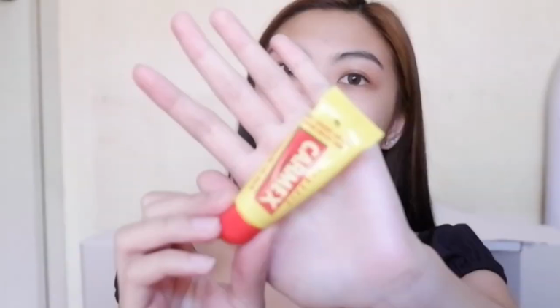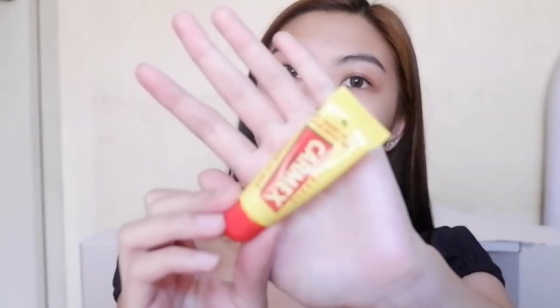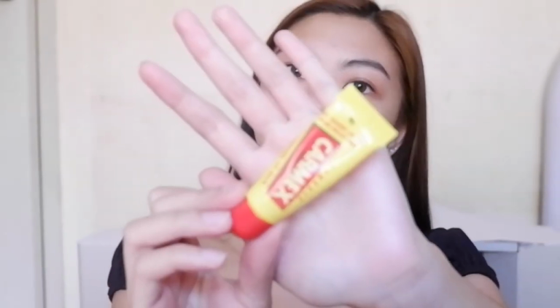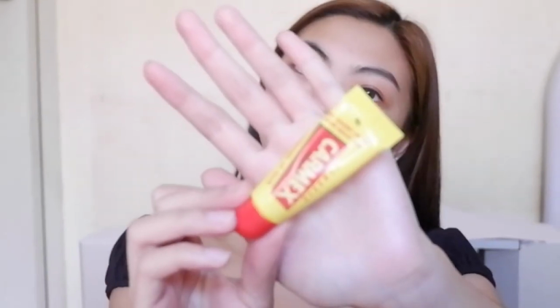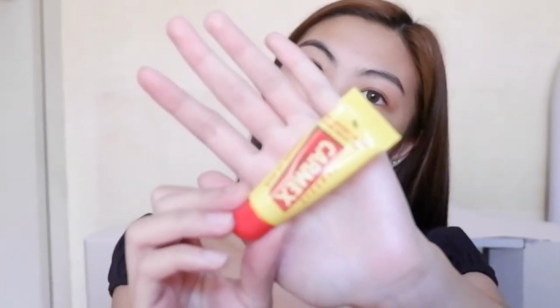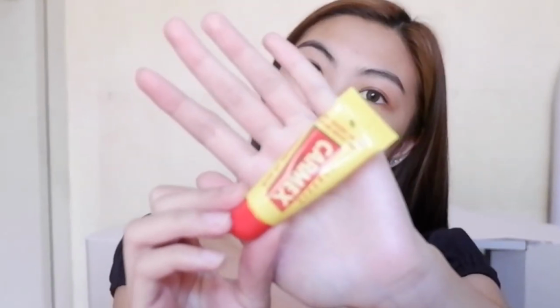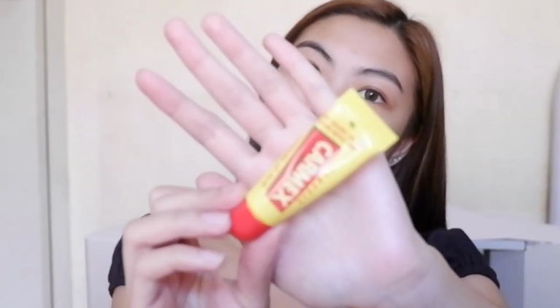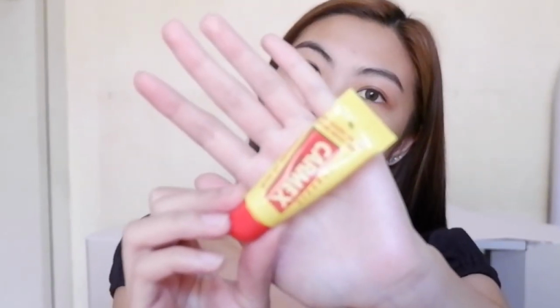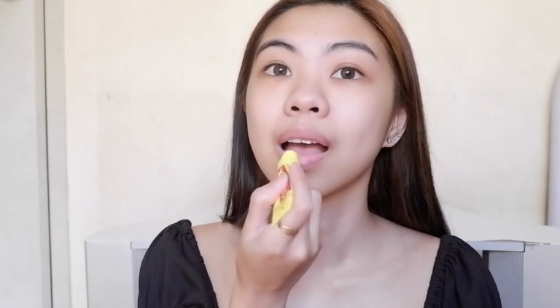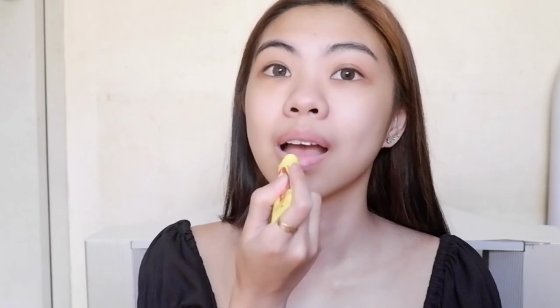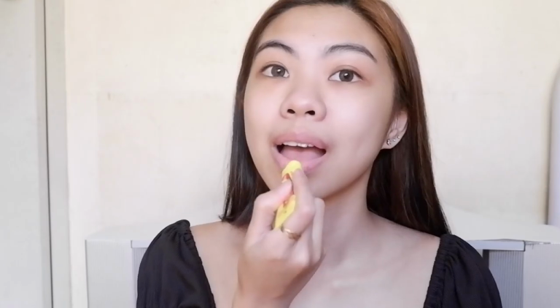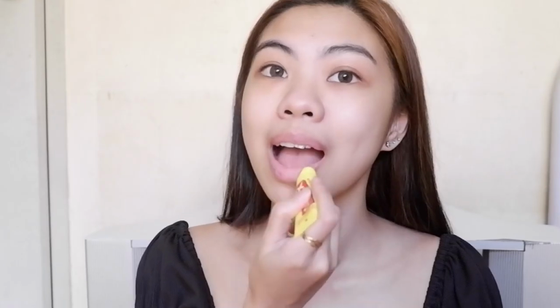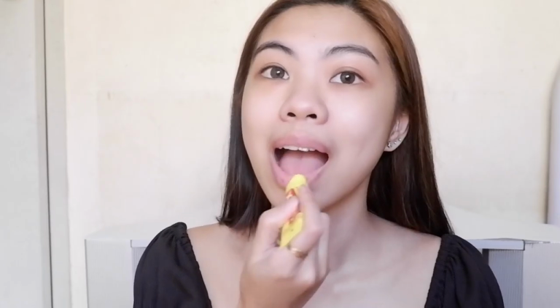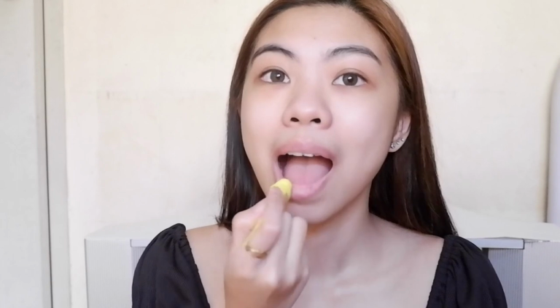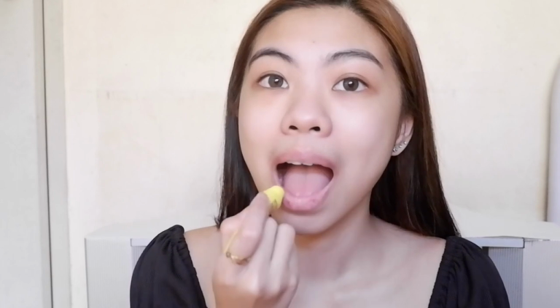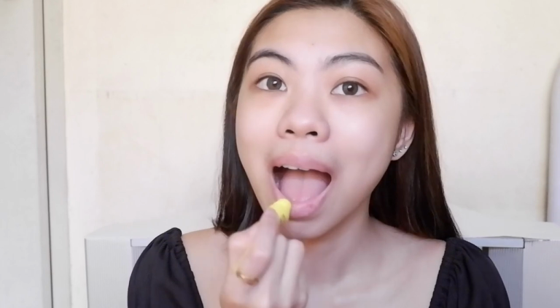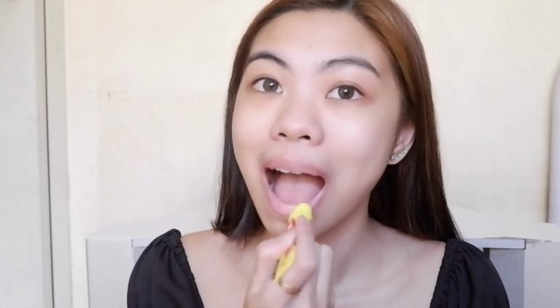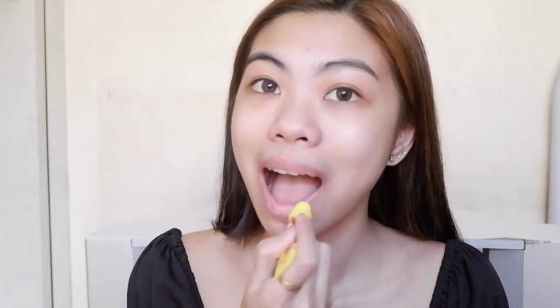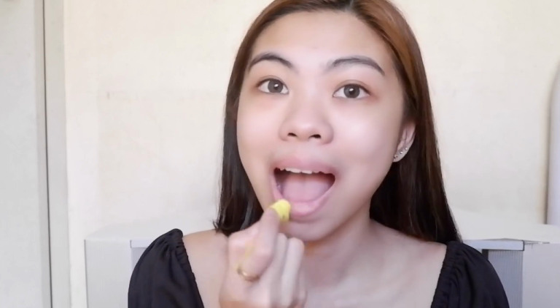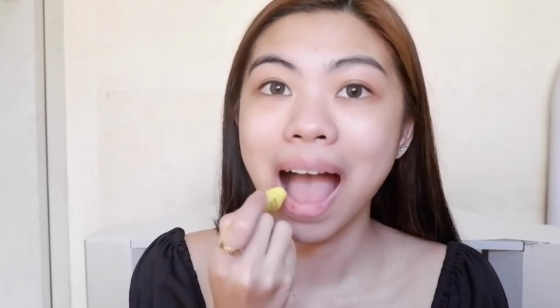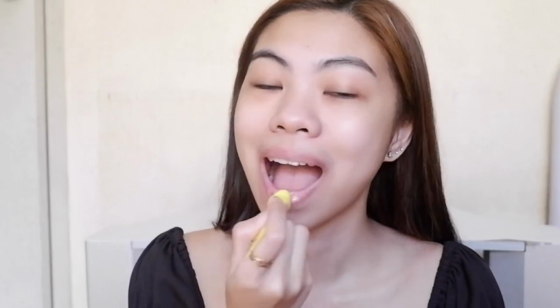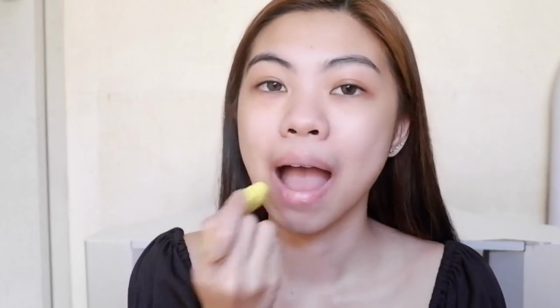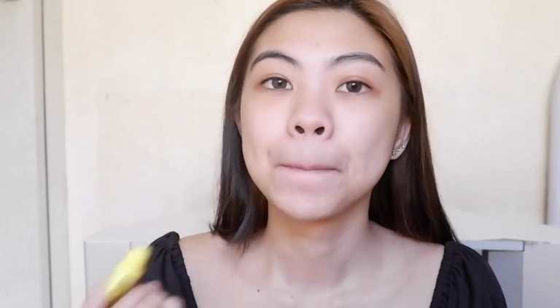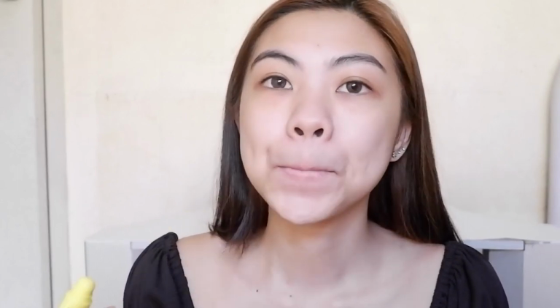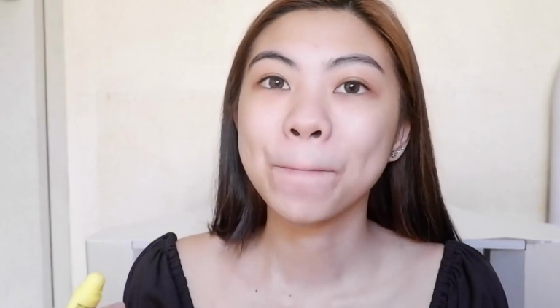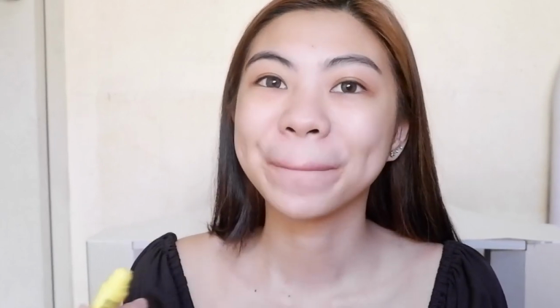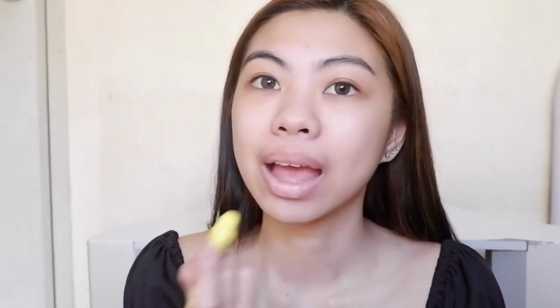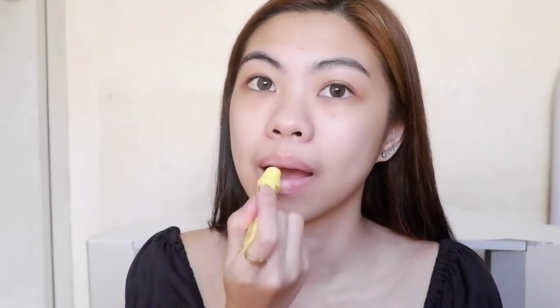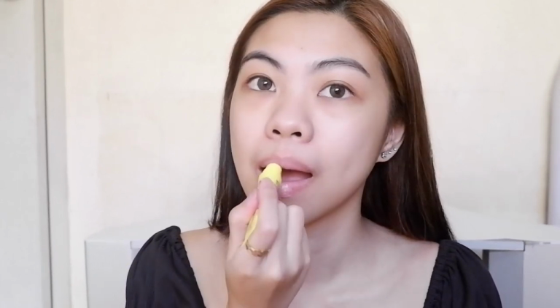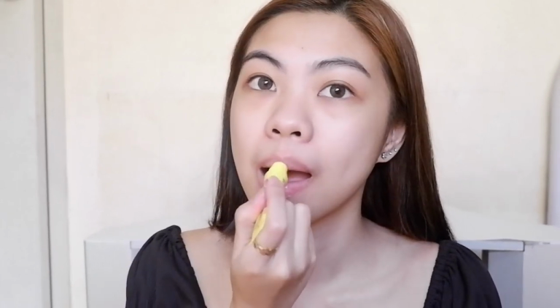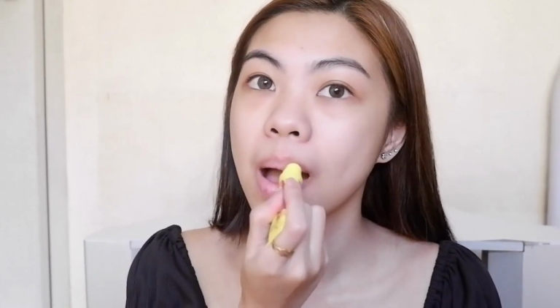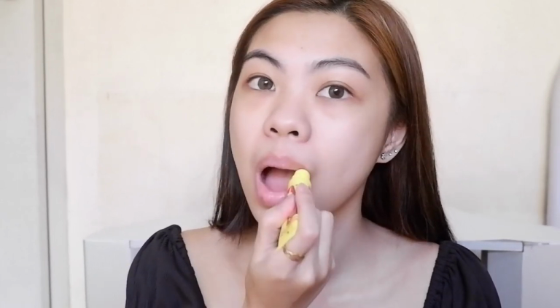Next, I'd like to moisturize my lips using this Carmex lip balm since I usually have dry and chapped lips.